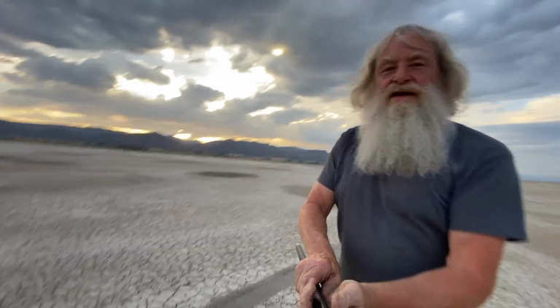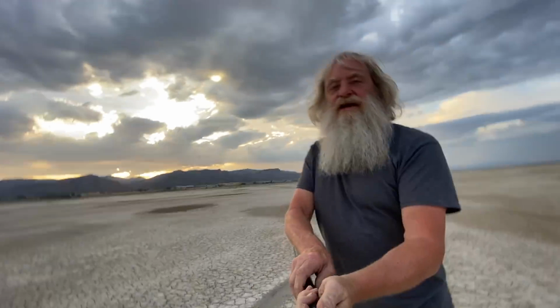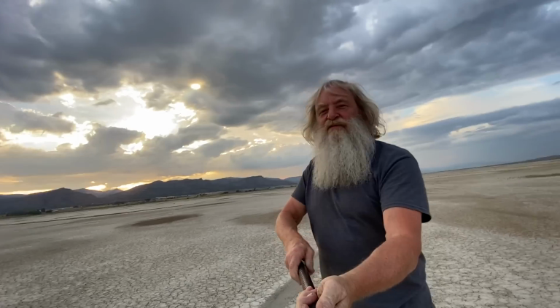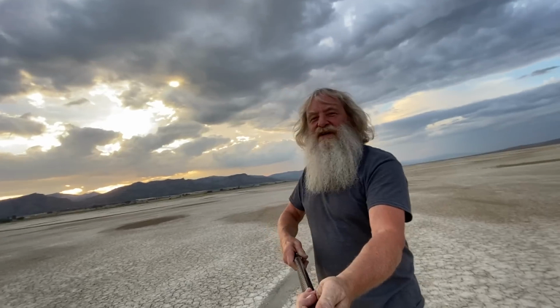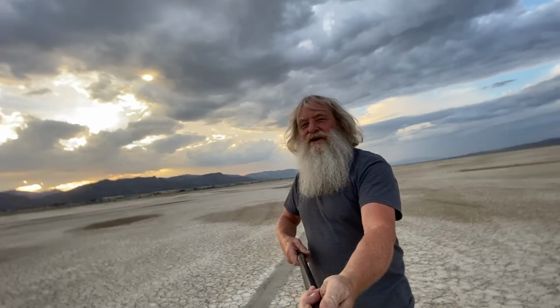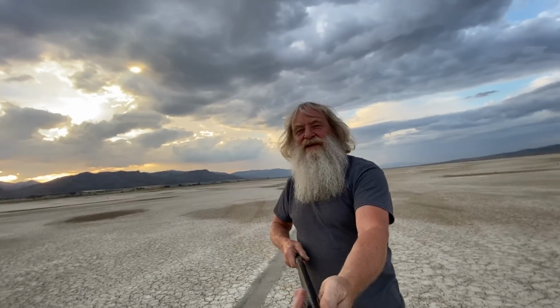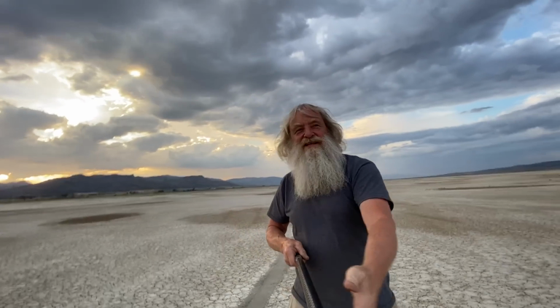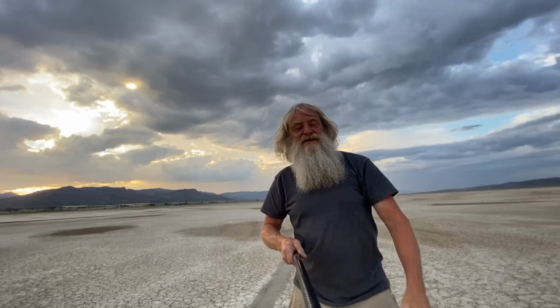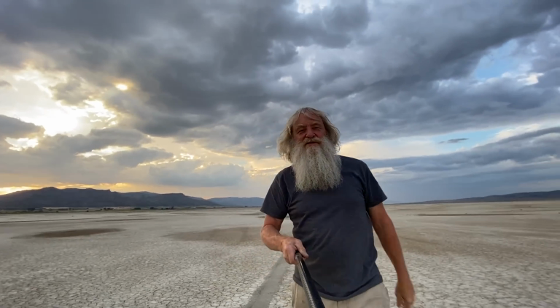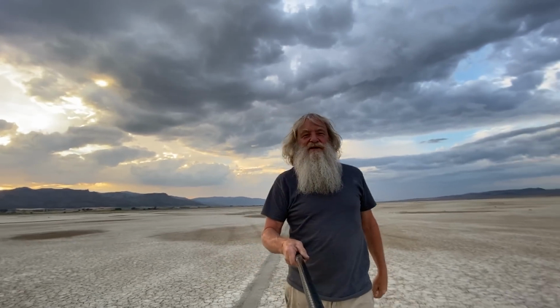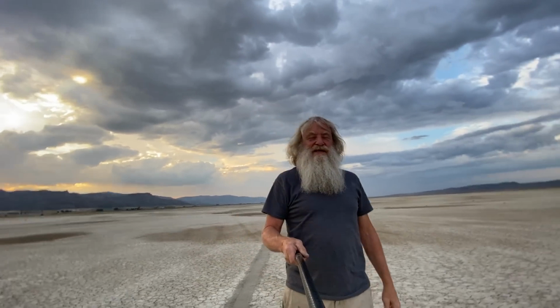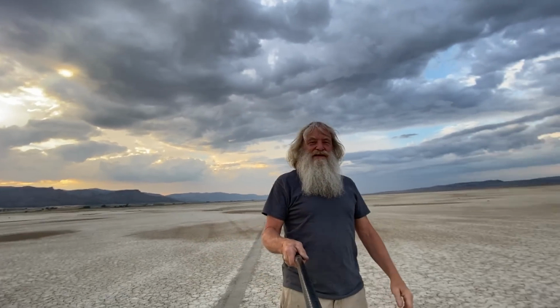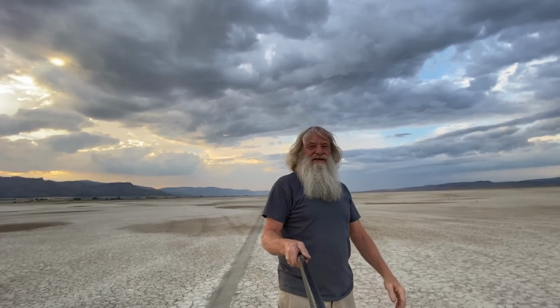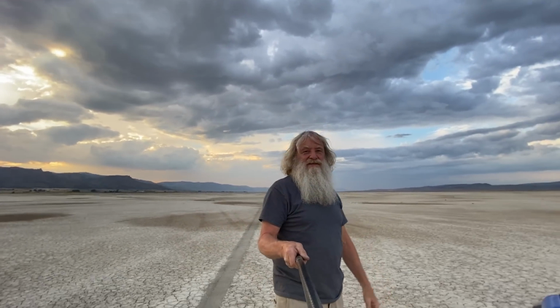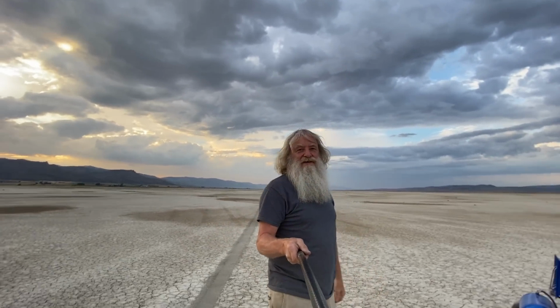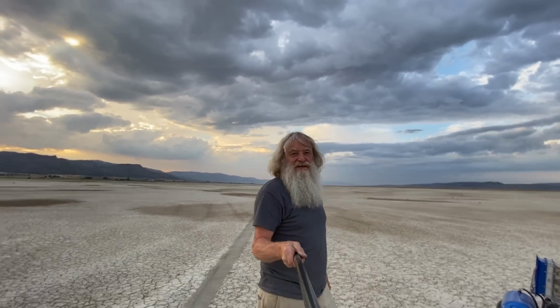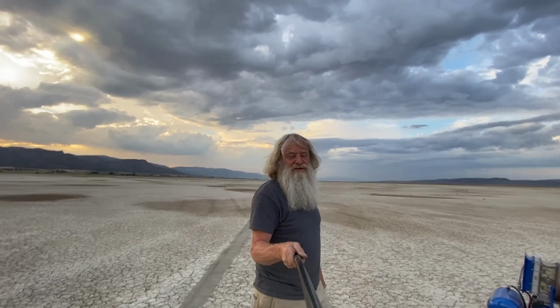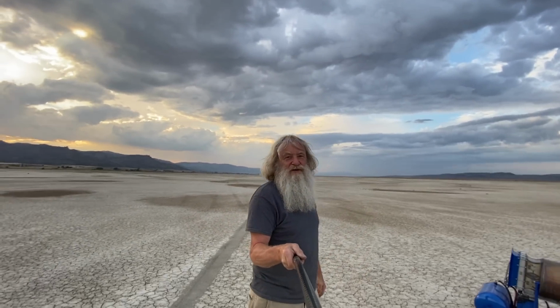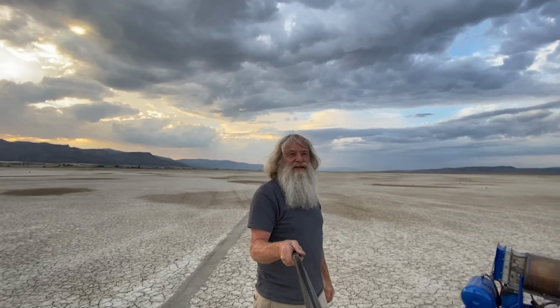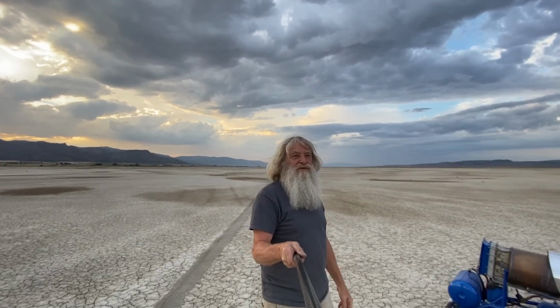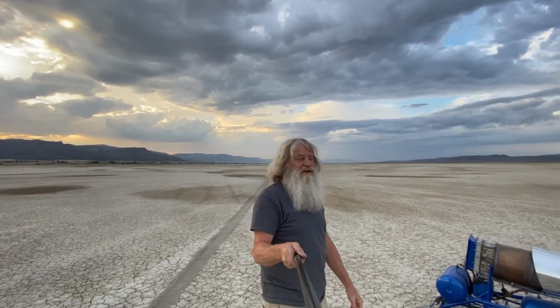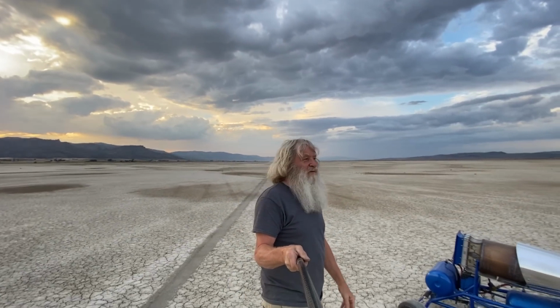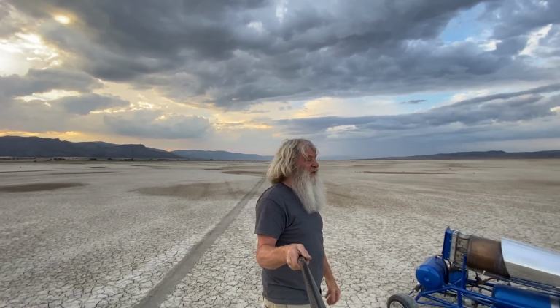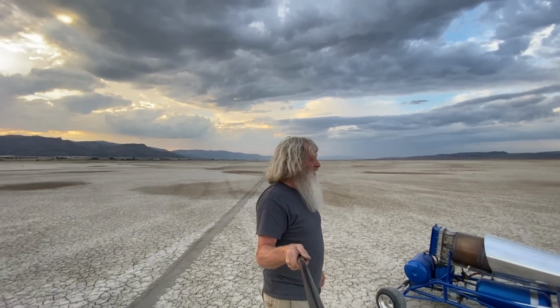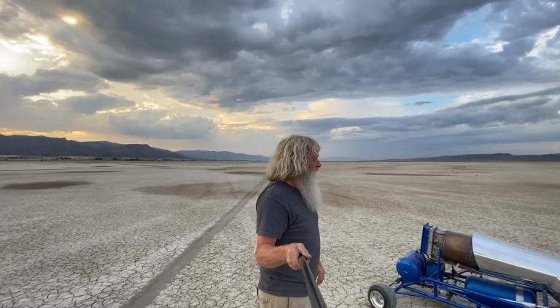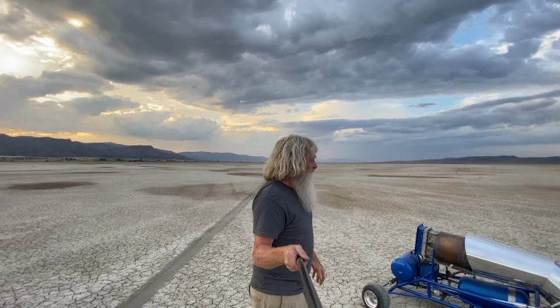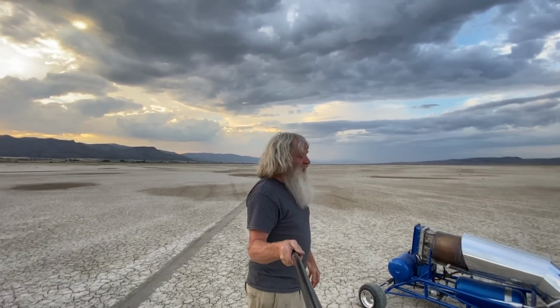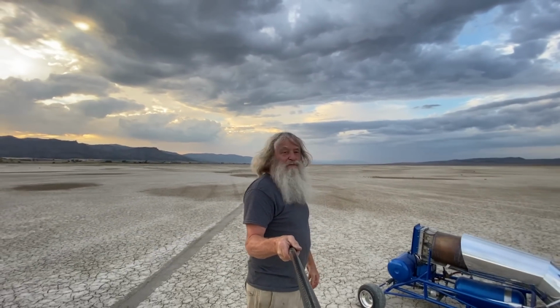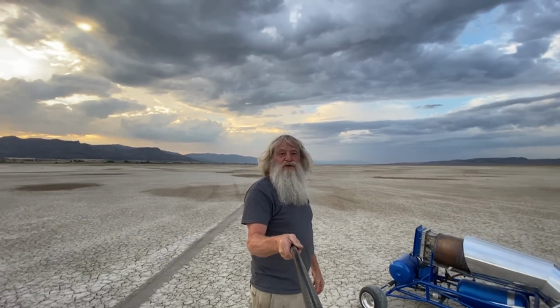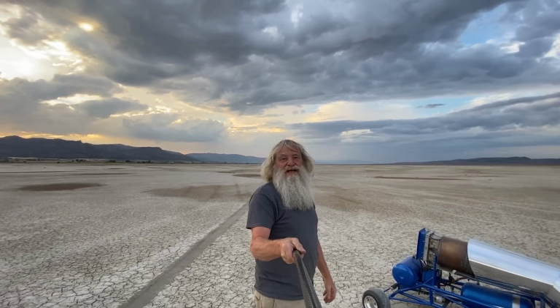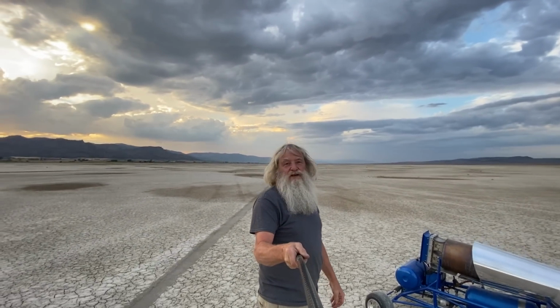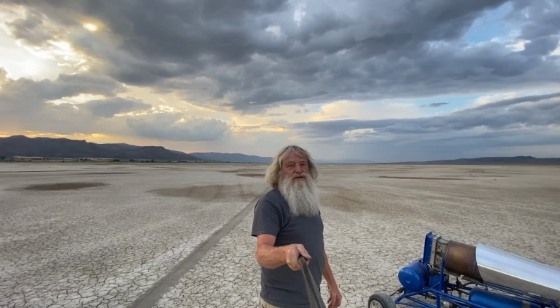Hey everybody, Bob Maddox, Crazy Rocket Man here. I'm out in the desert trying to get around on my blue dragon cart.